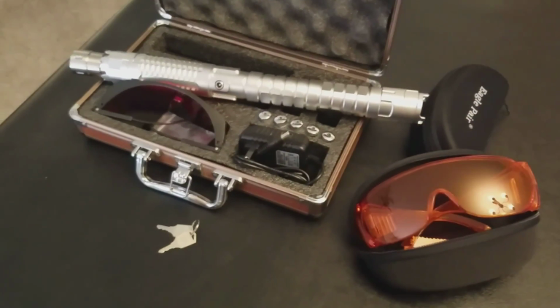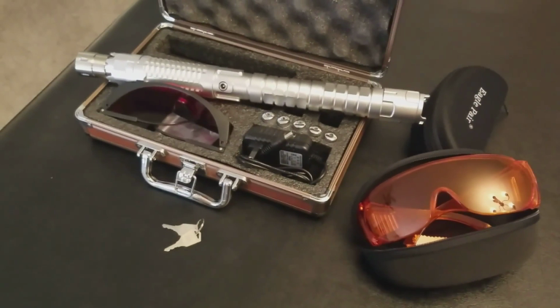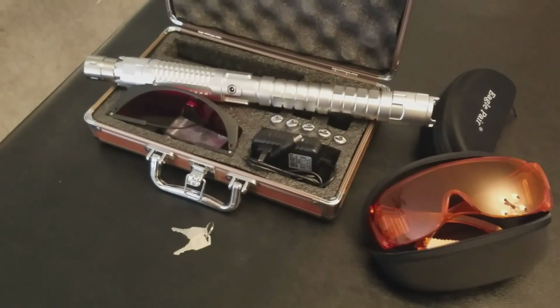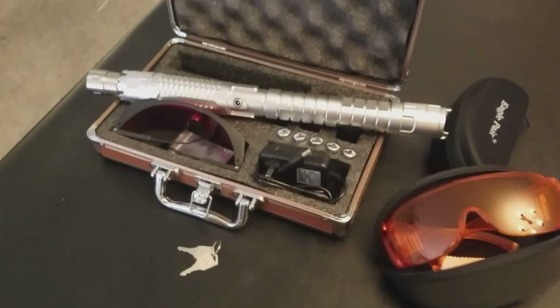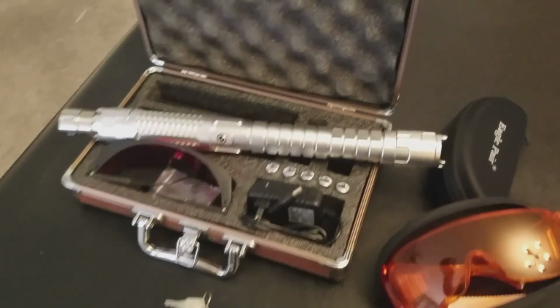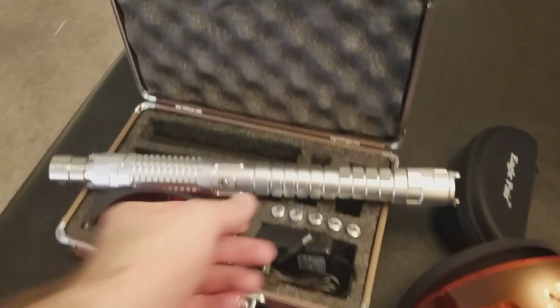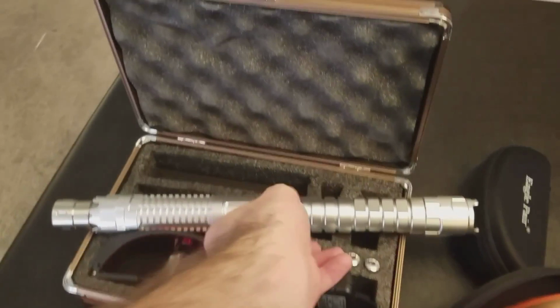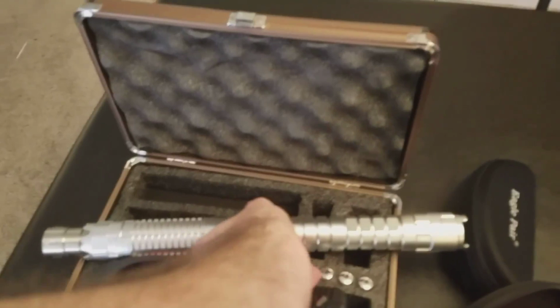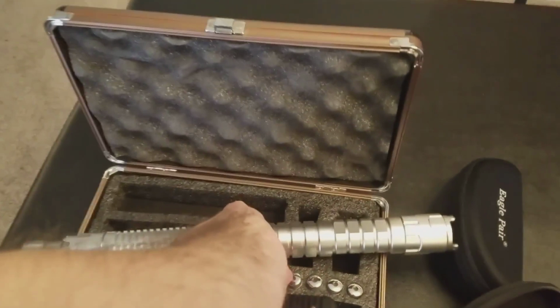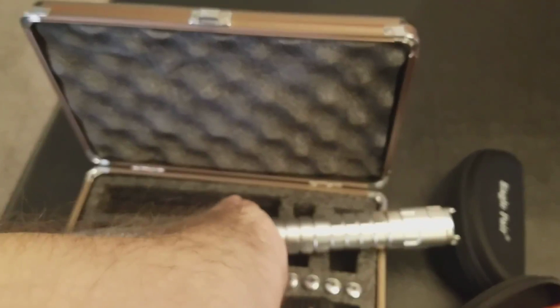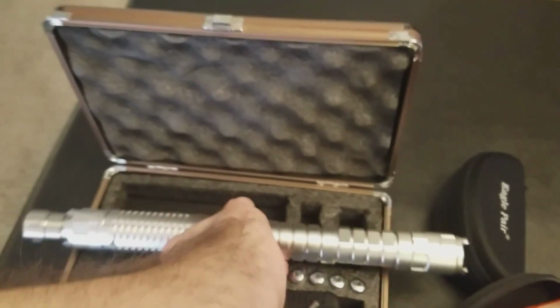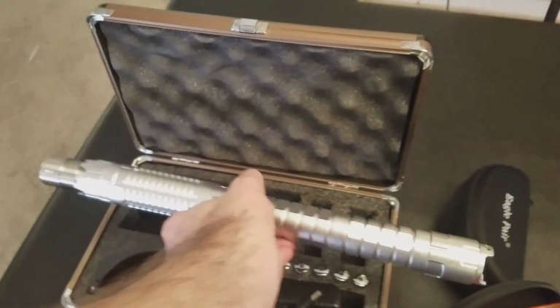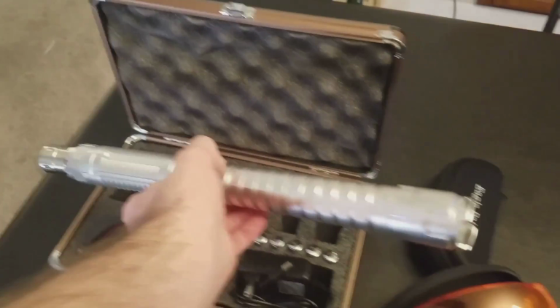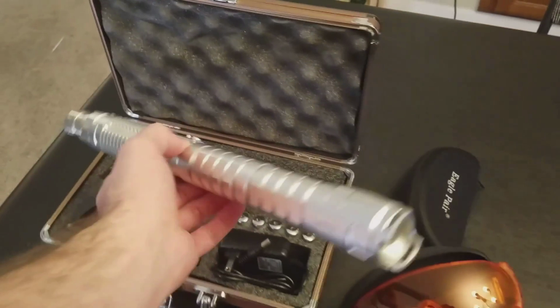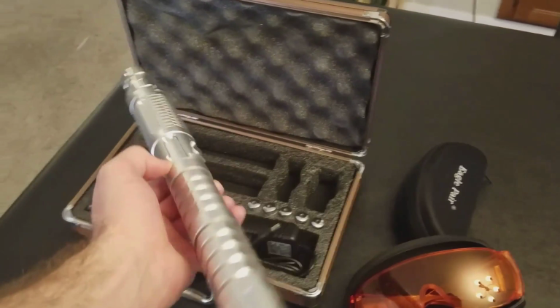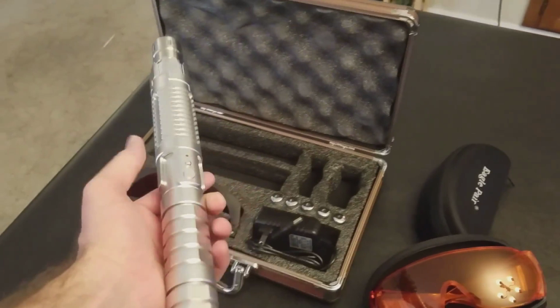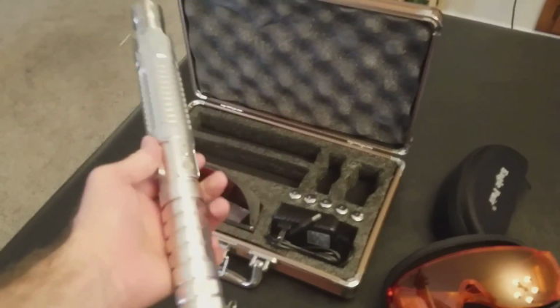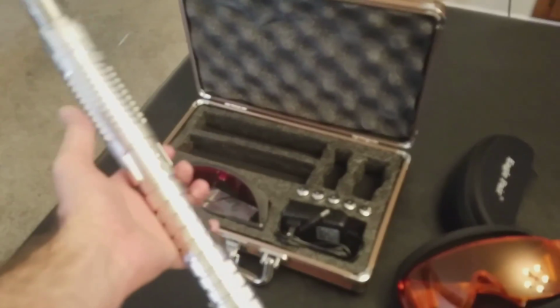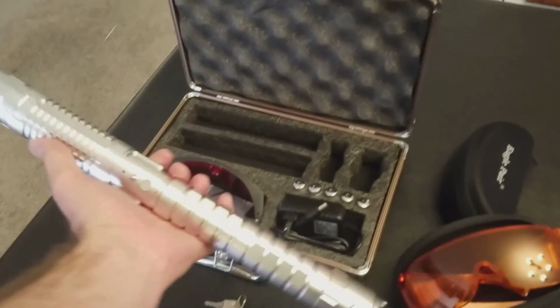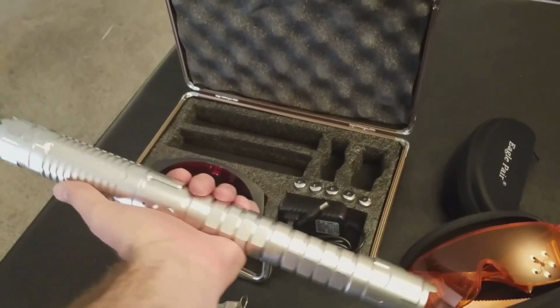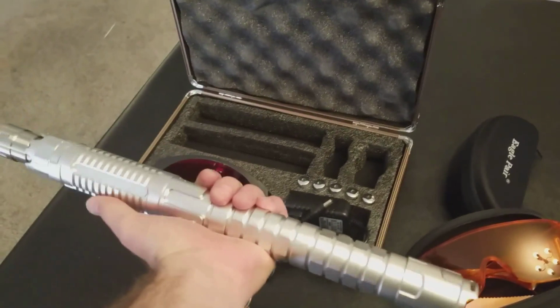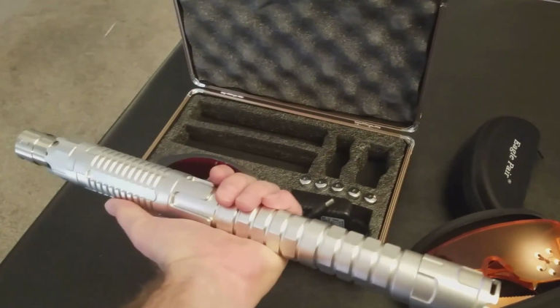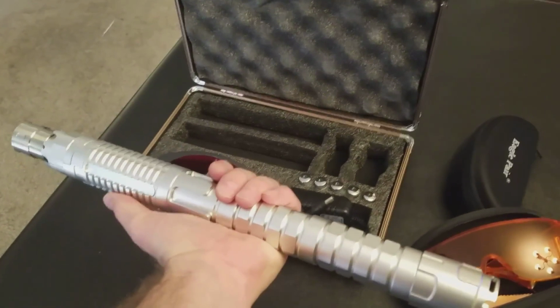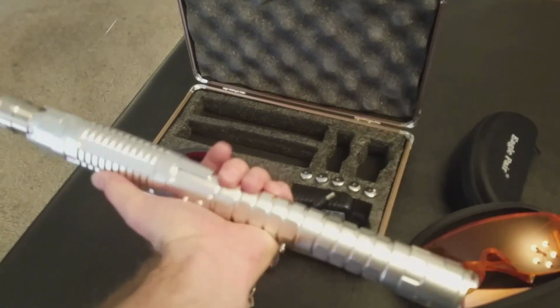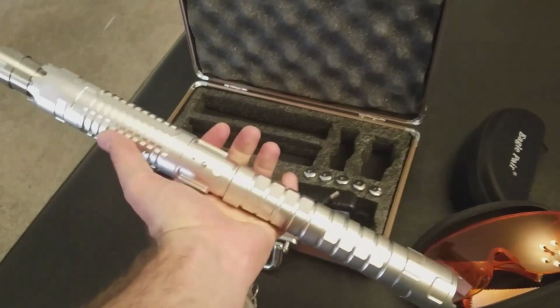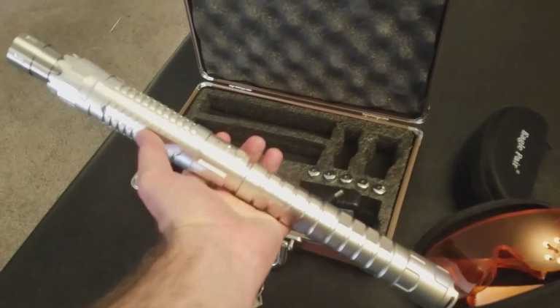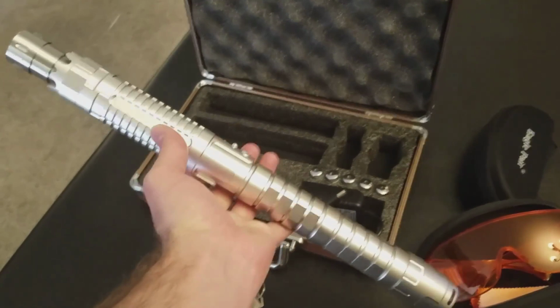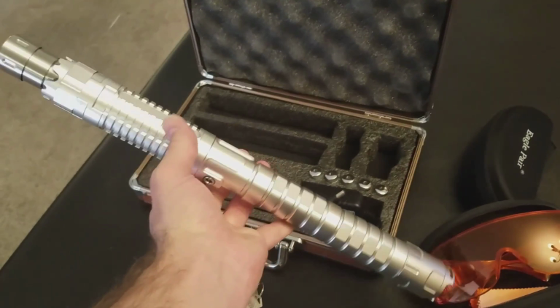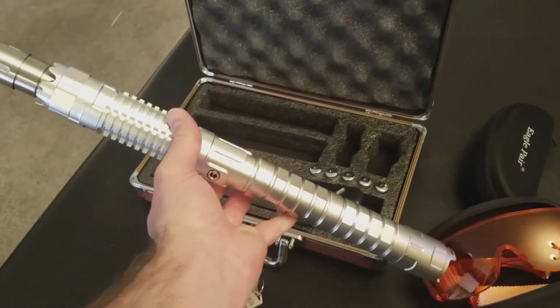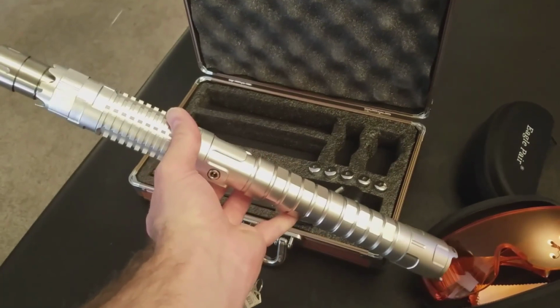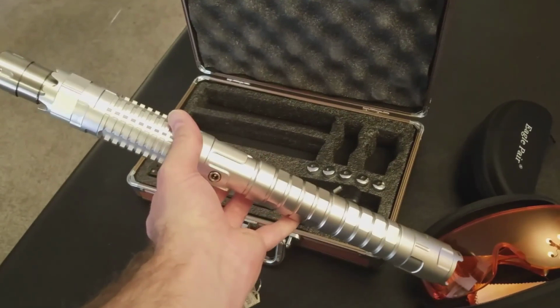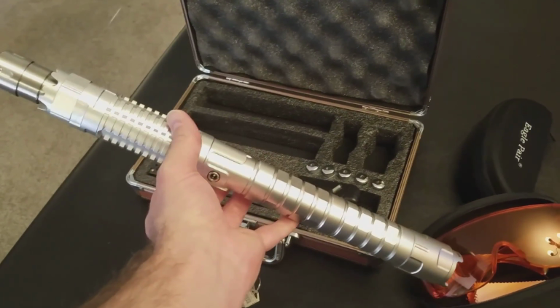This thing is a beast though. Pretty much looks like a lightsaber.